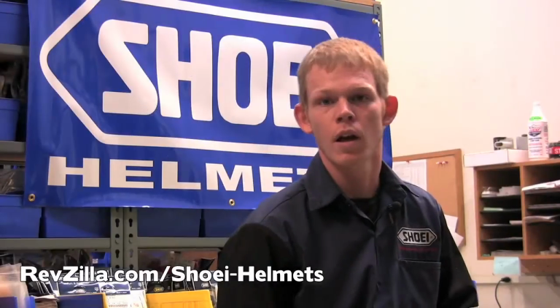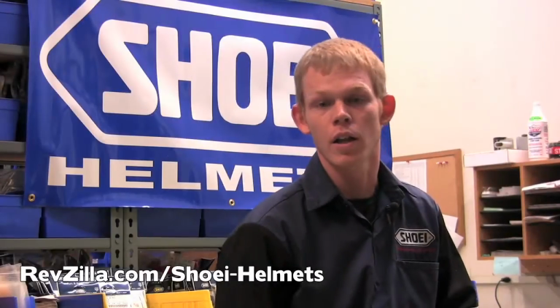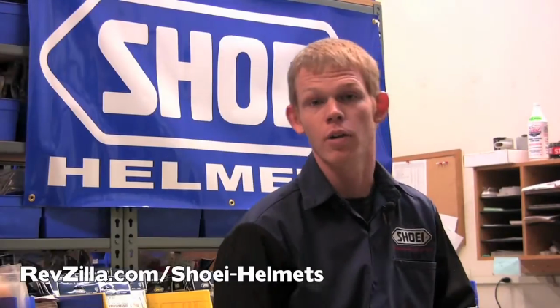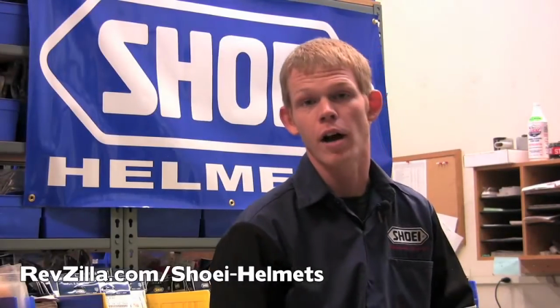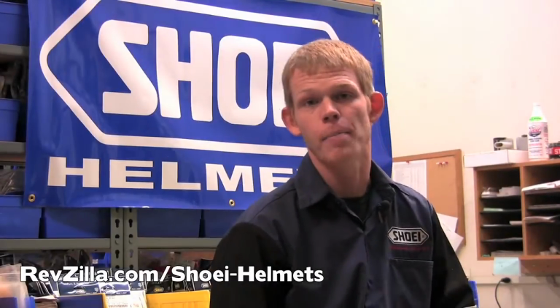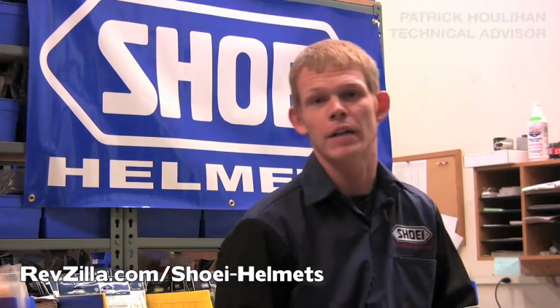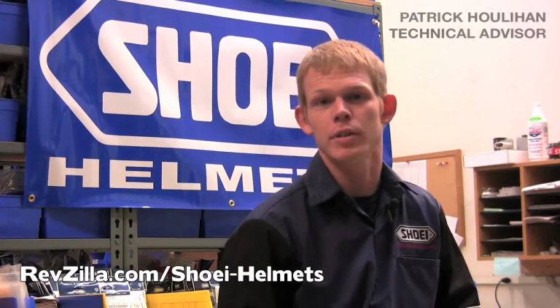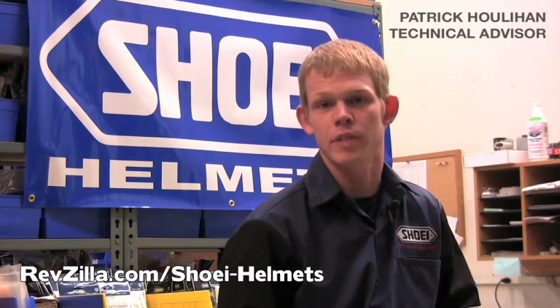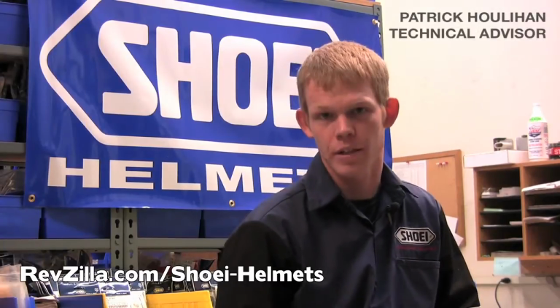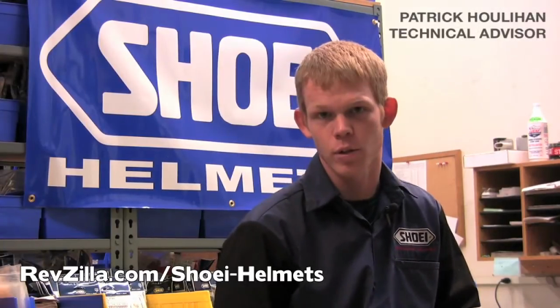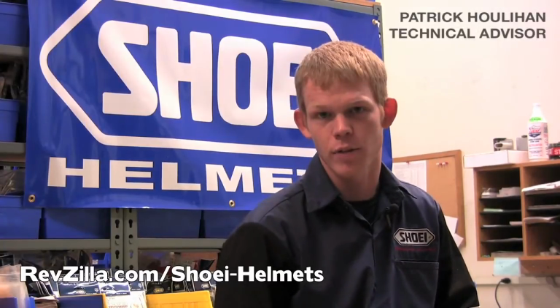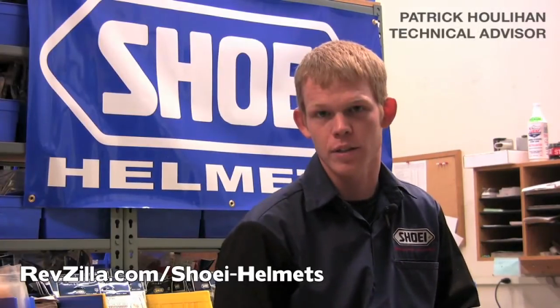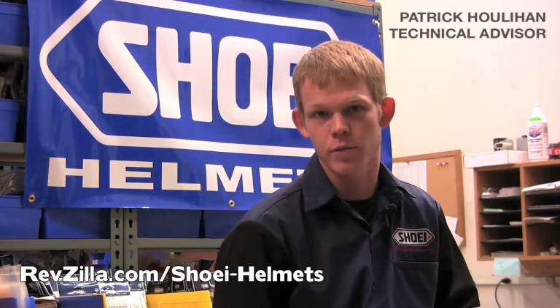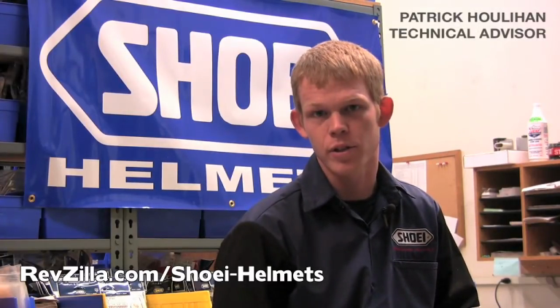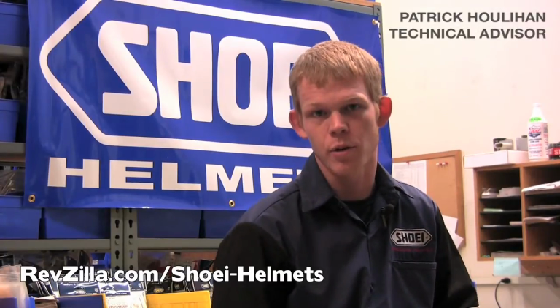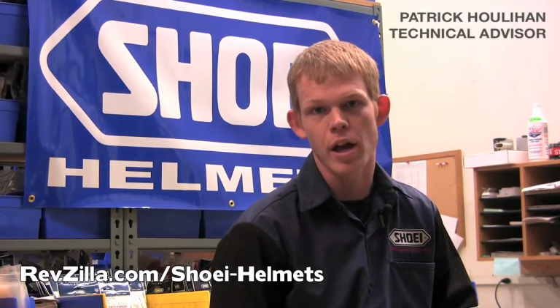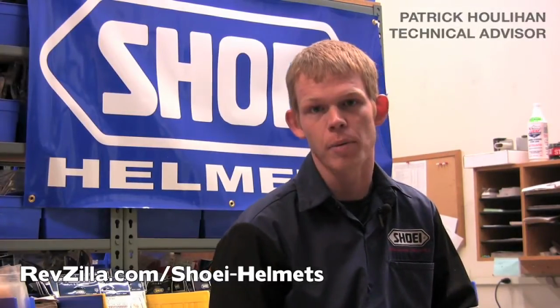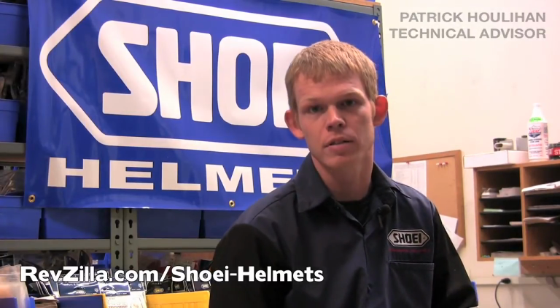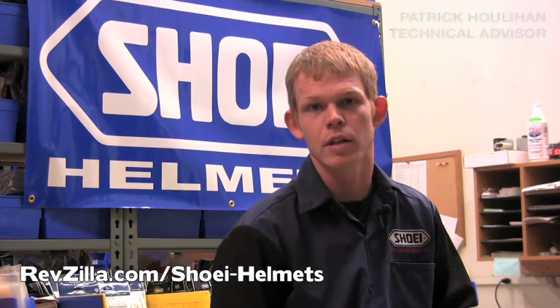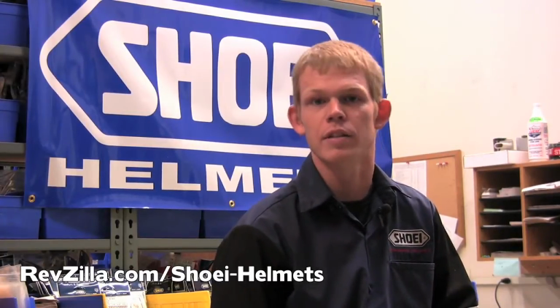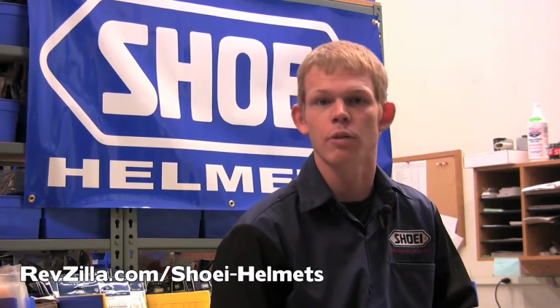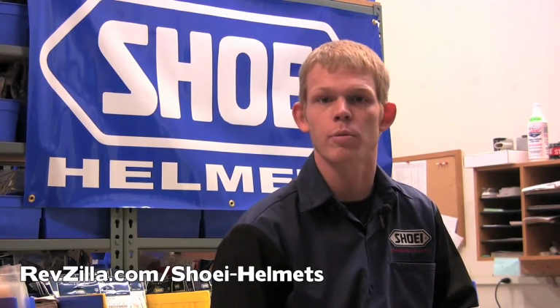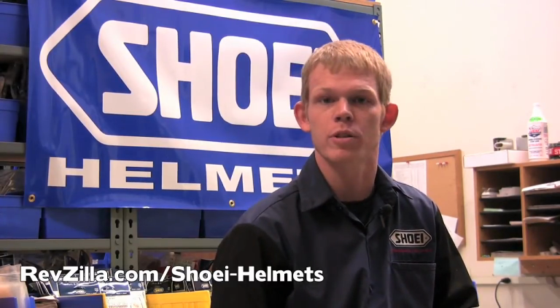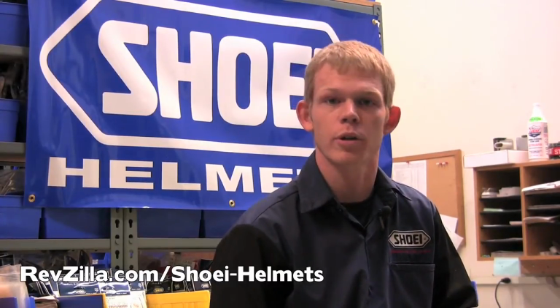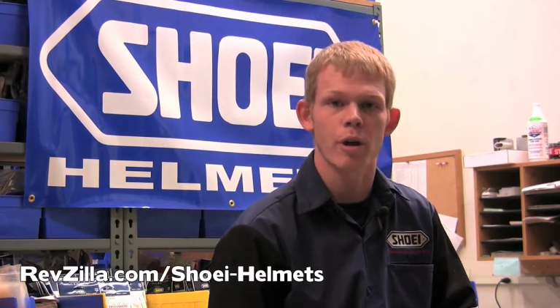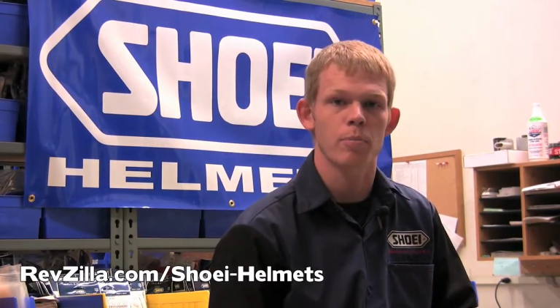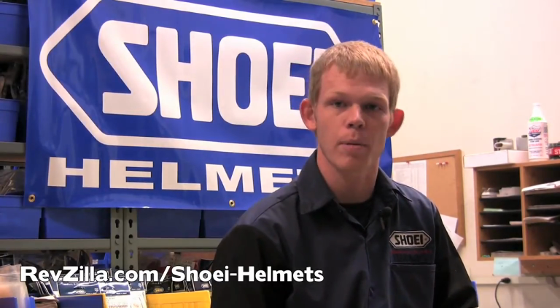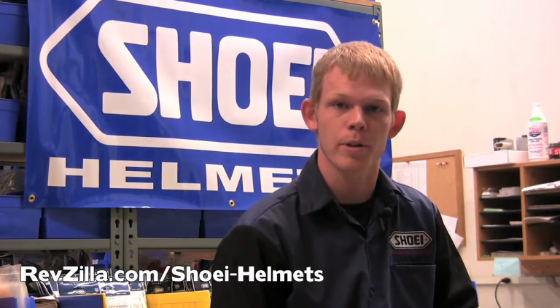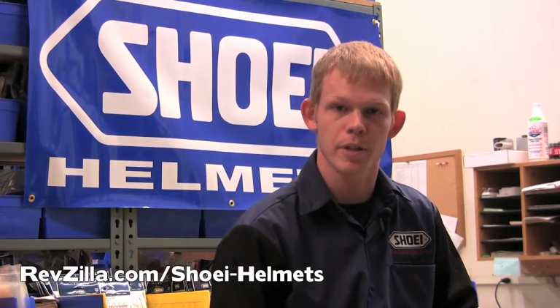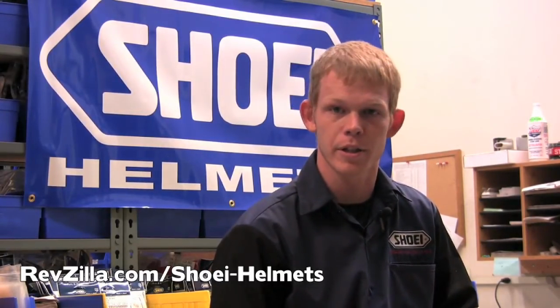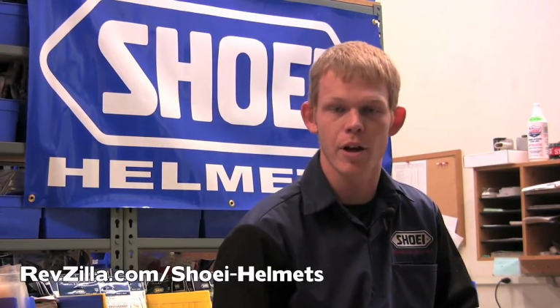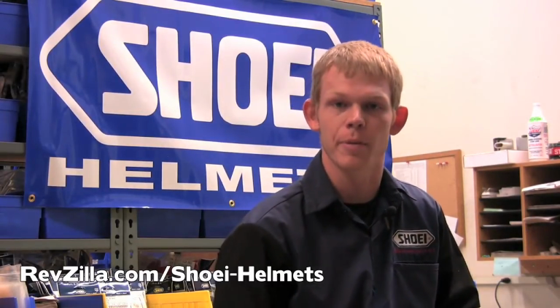Hello, I'm Patrick, Technical Advisor for Shoei Helmets, and today we'll be showing you how to properly clean your helmet.